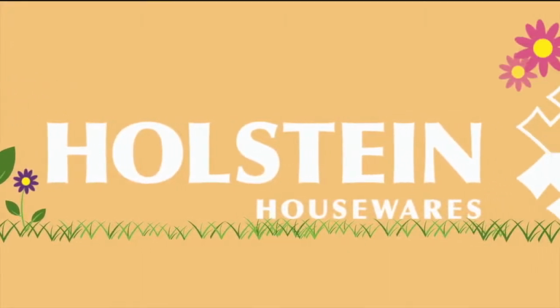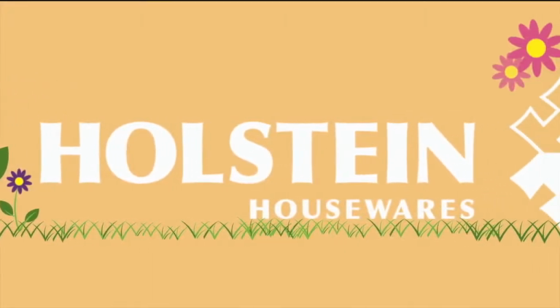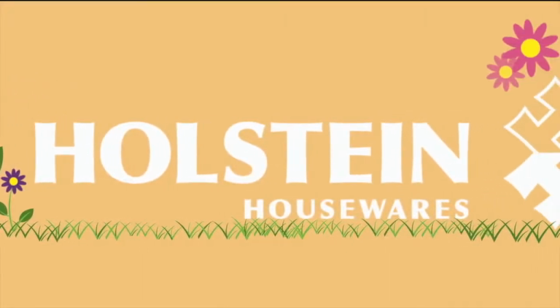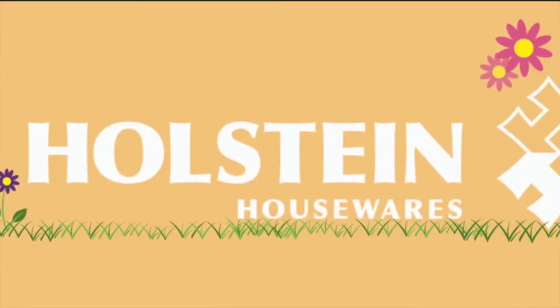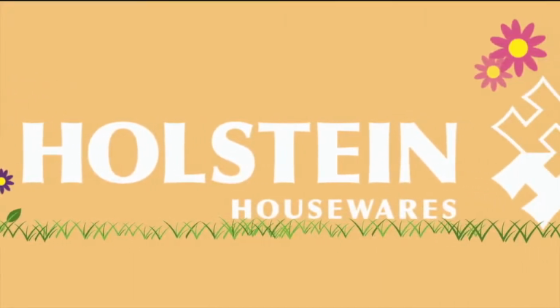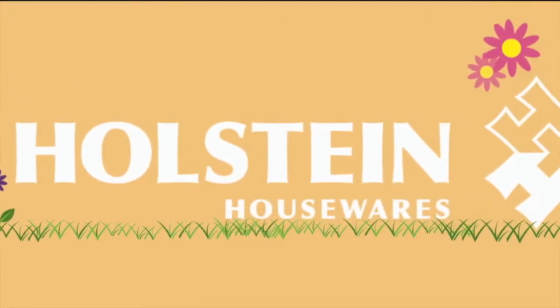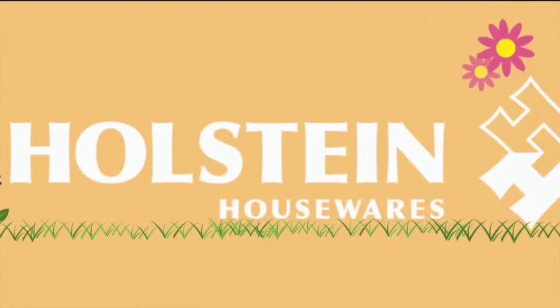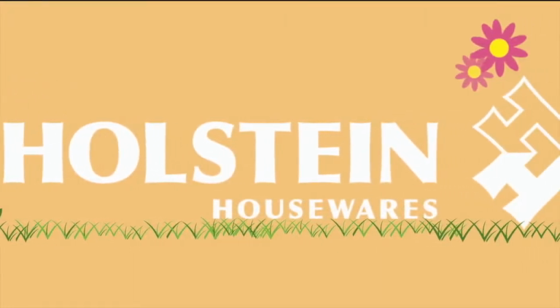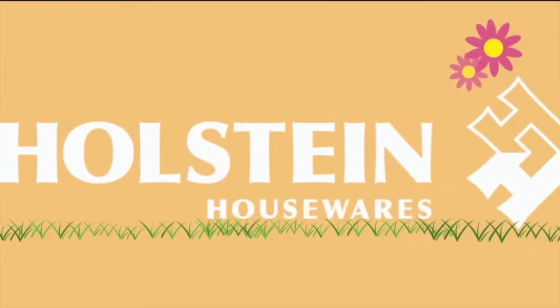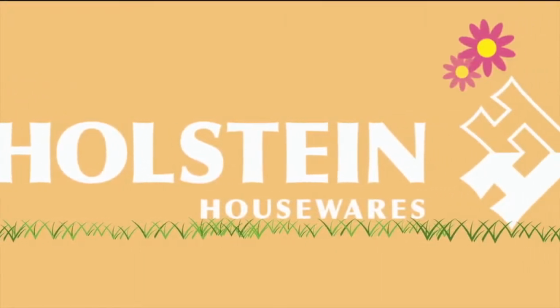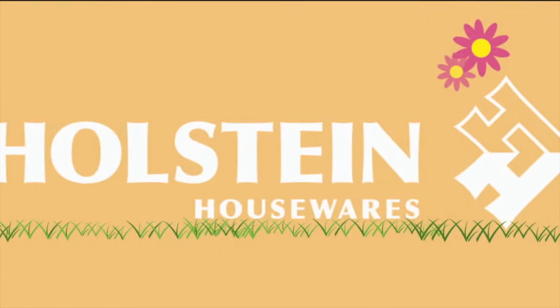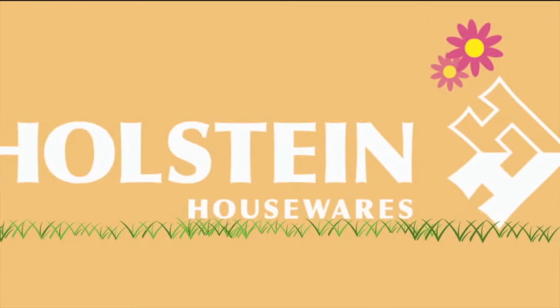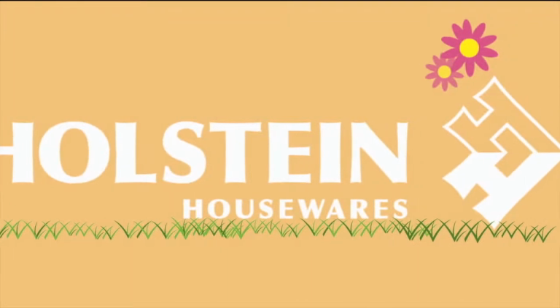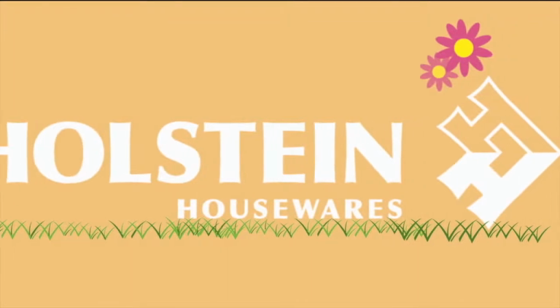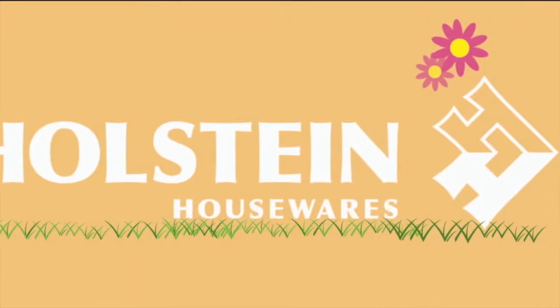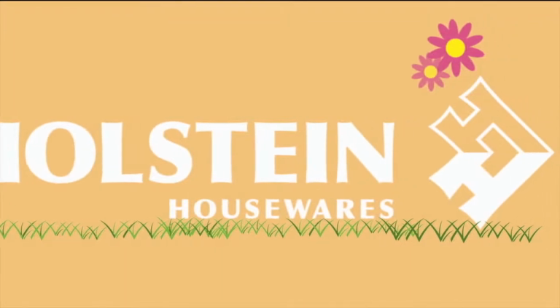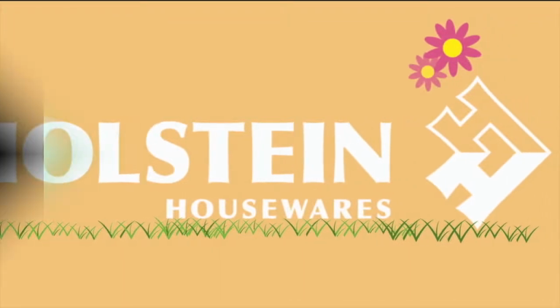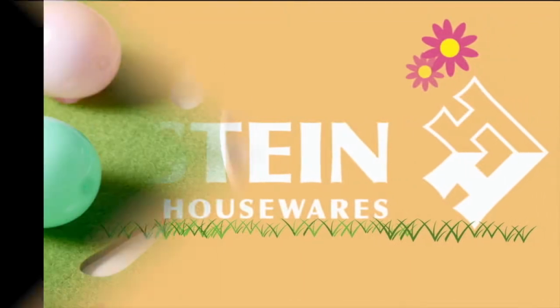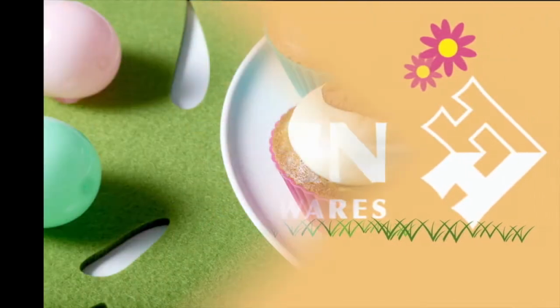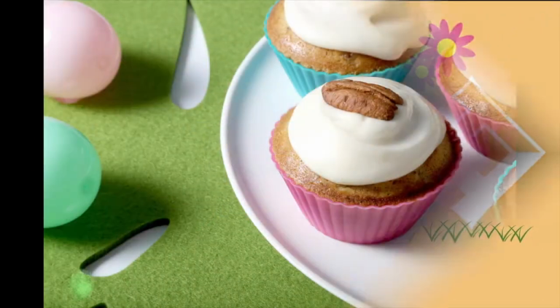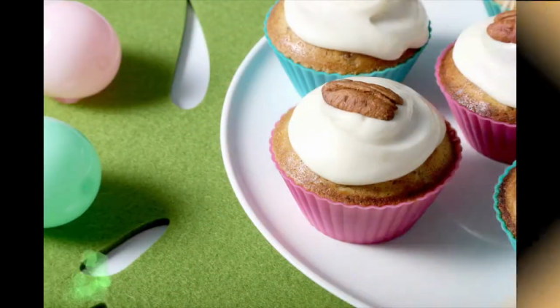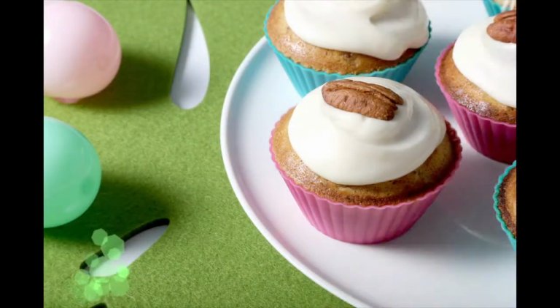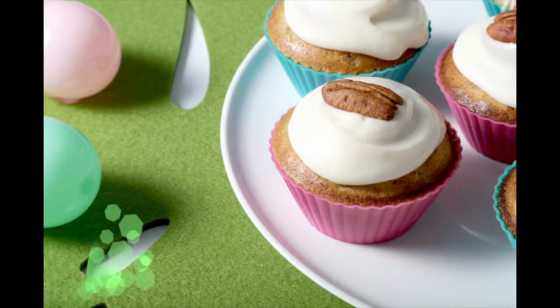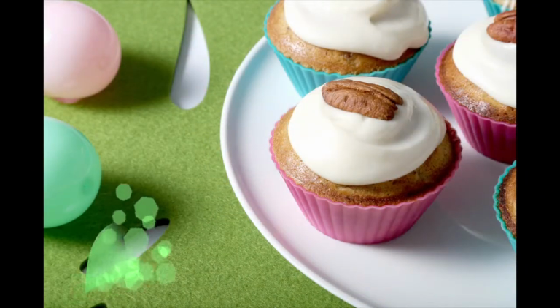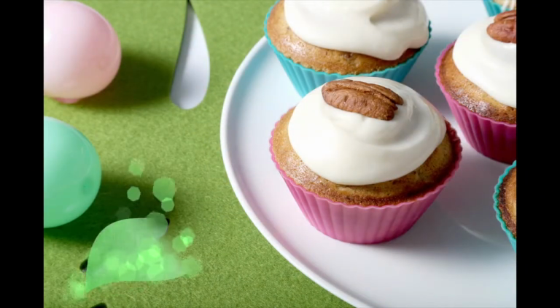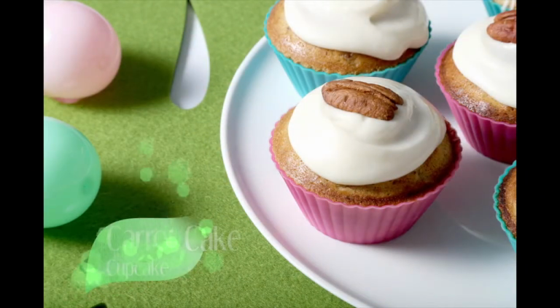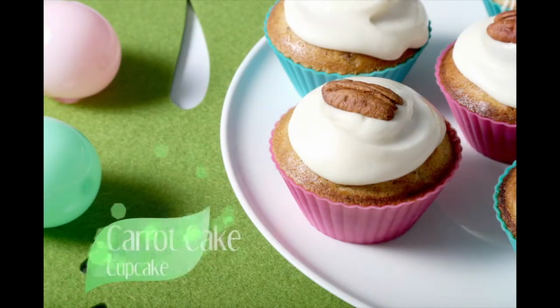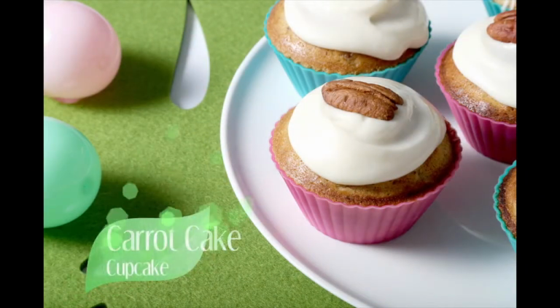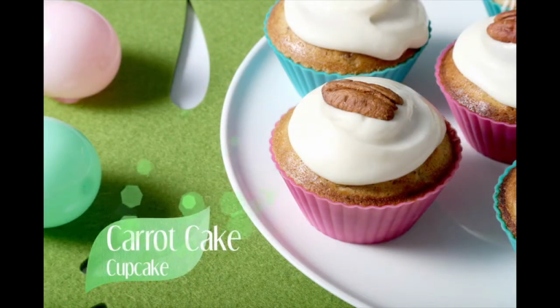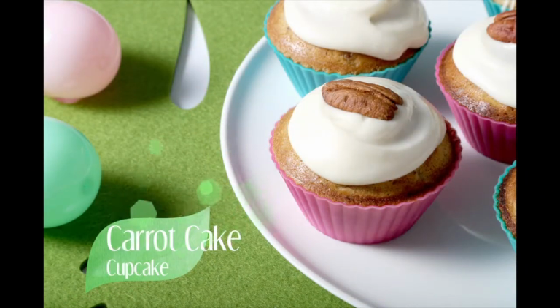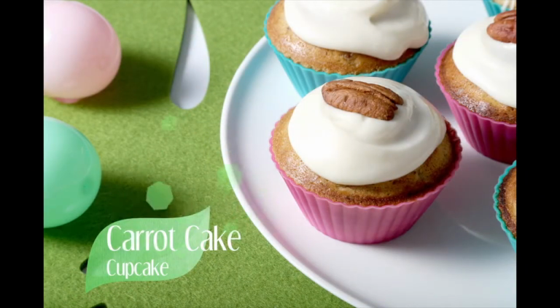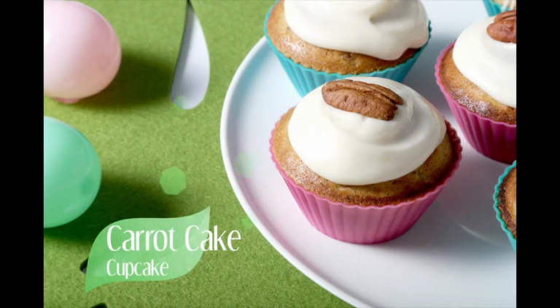Welcome back to Holstein's Kitchen. In this episode, we're going to show you how to make some delicious carrot cupcakes.